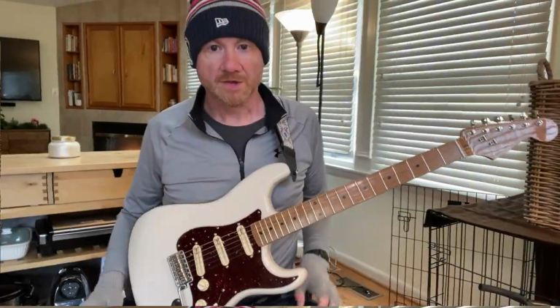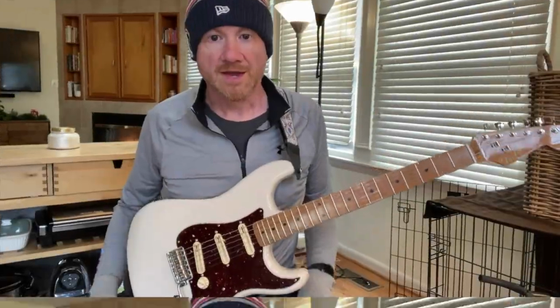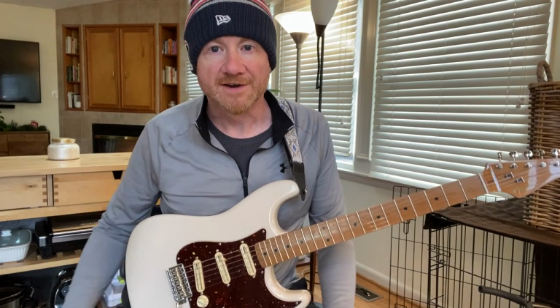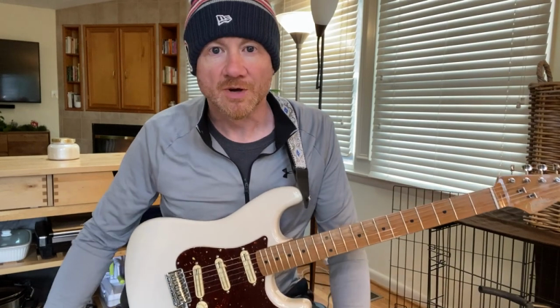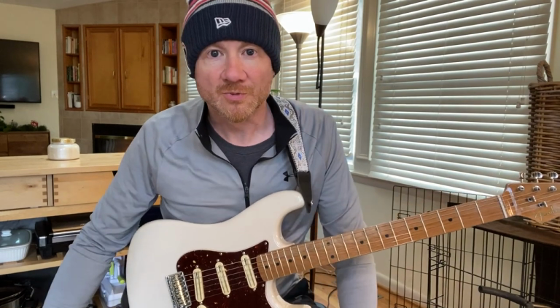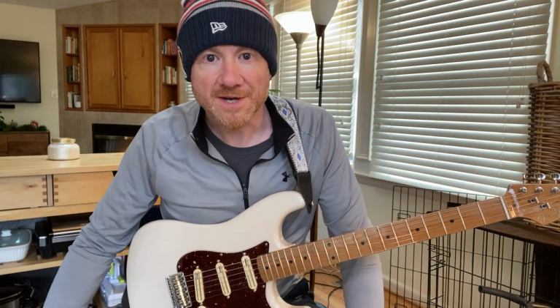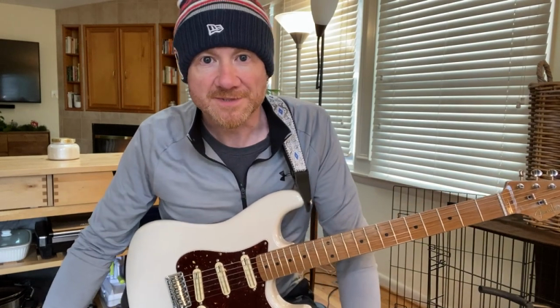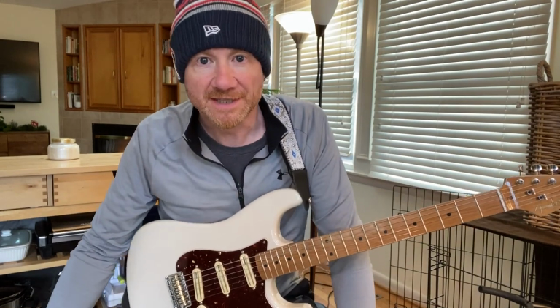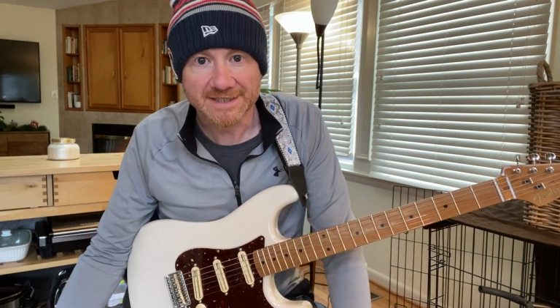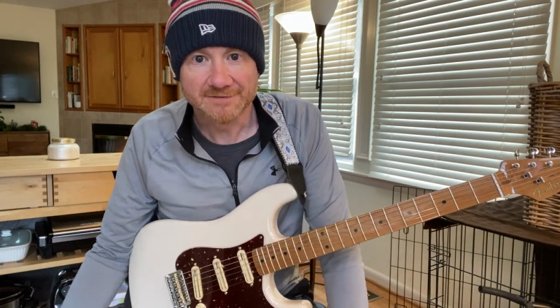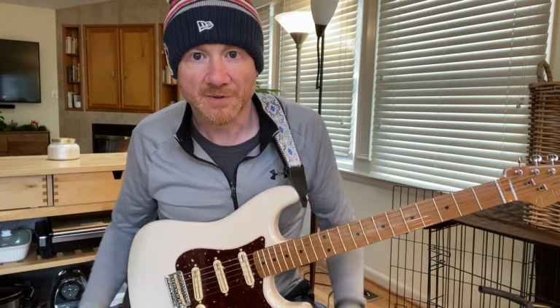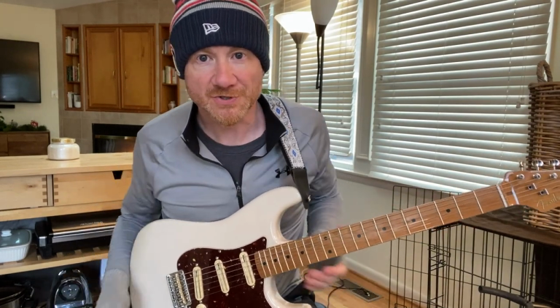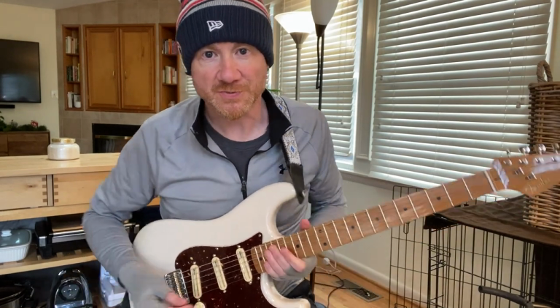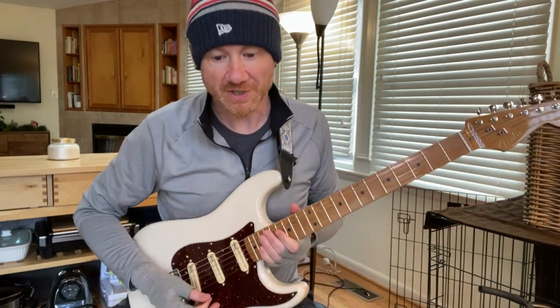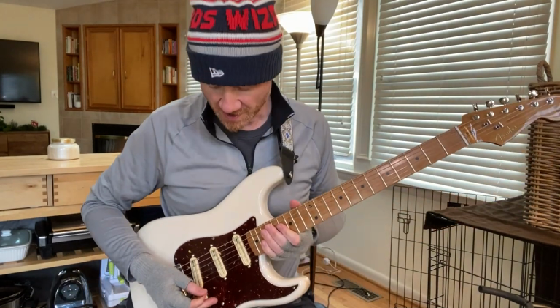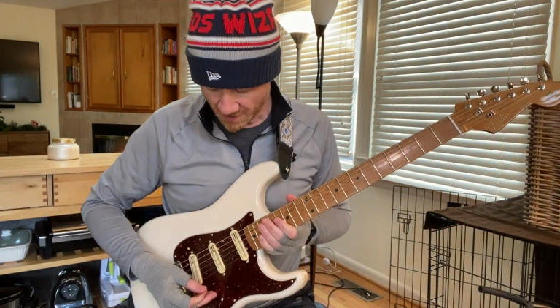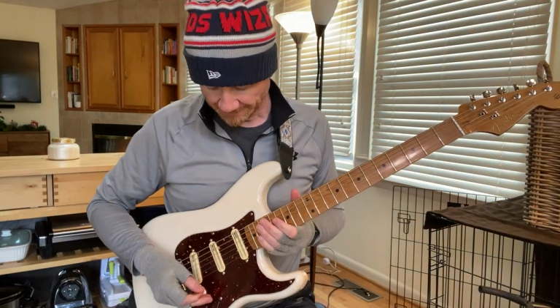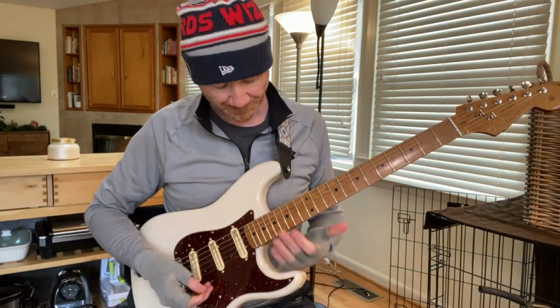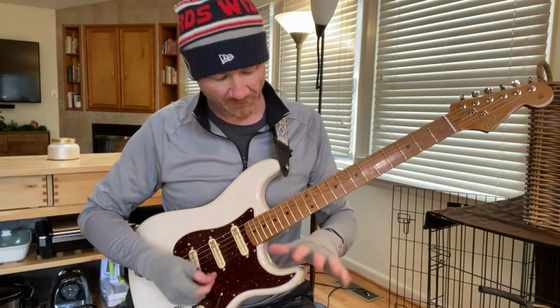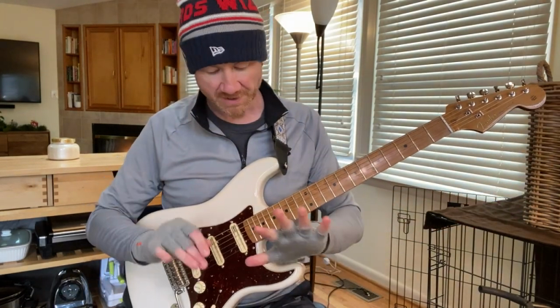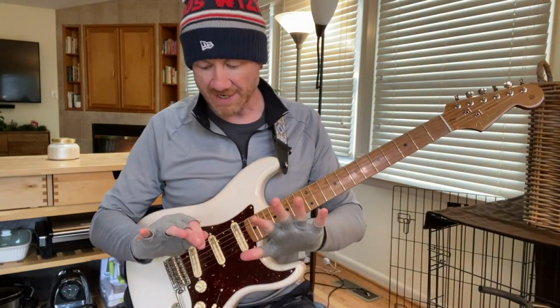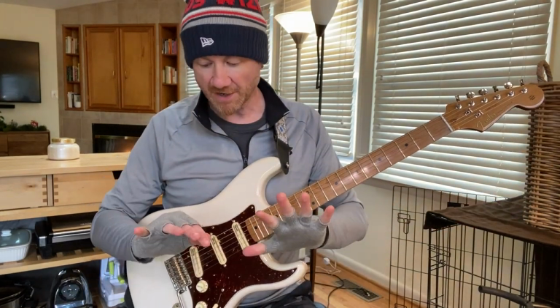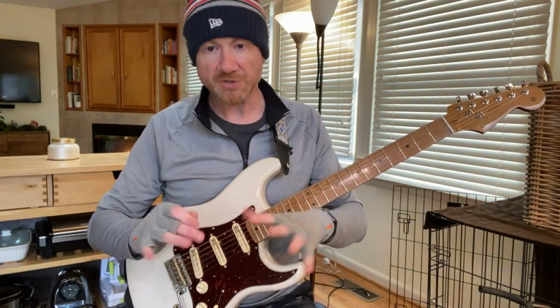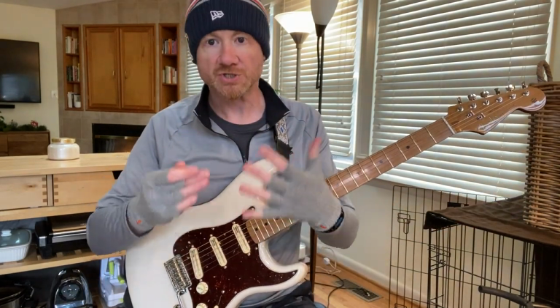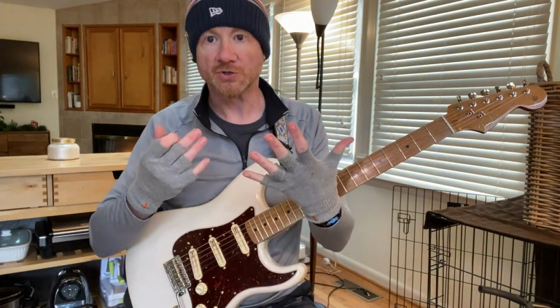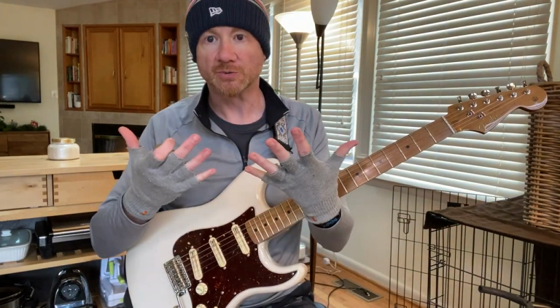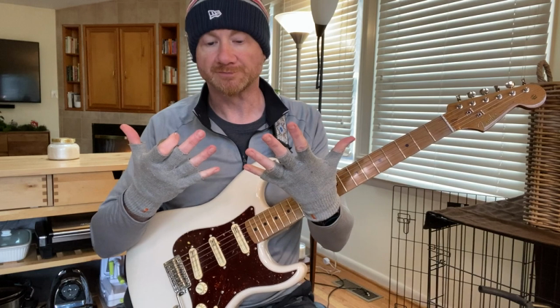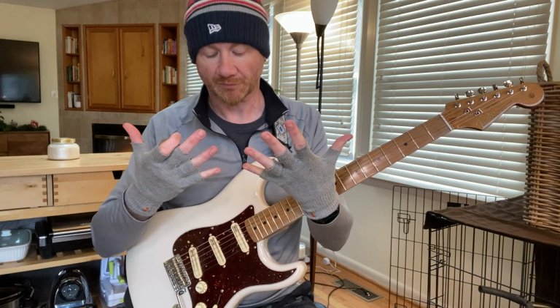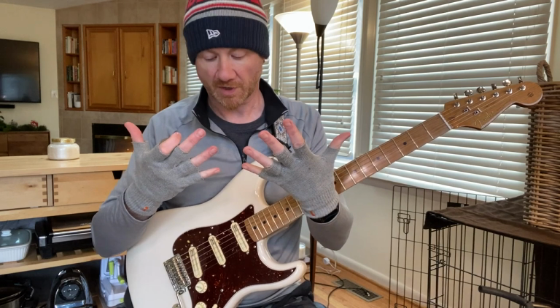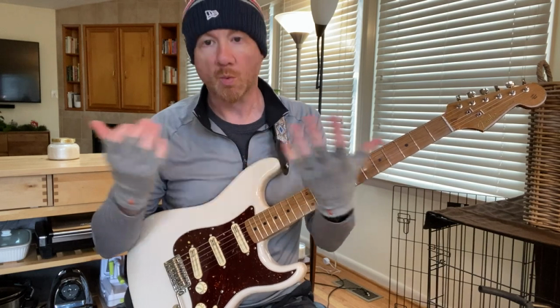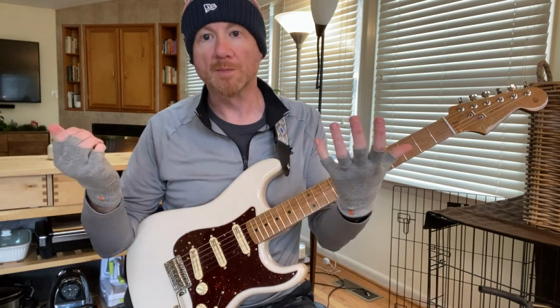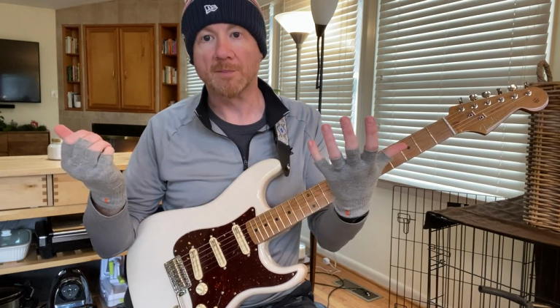Hey everyone, what's up? It's Billy from Bones Music. Today I thought I'd just show you a warm-up.